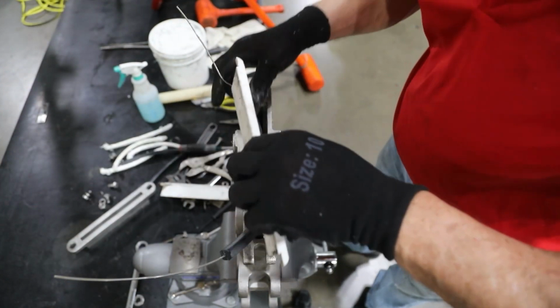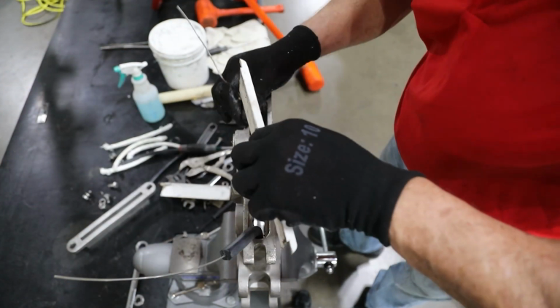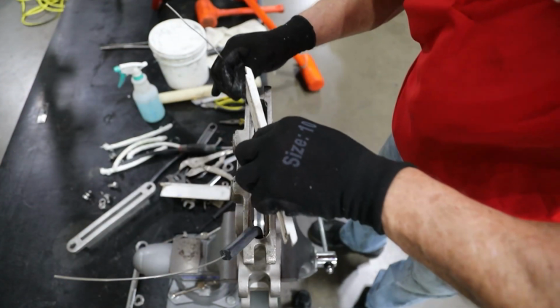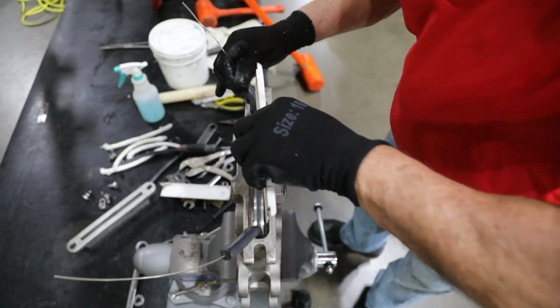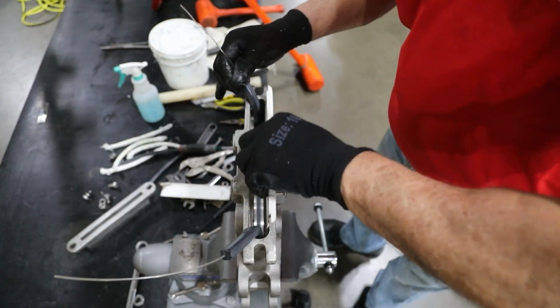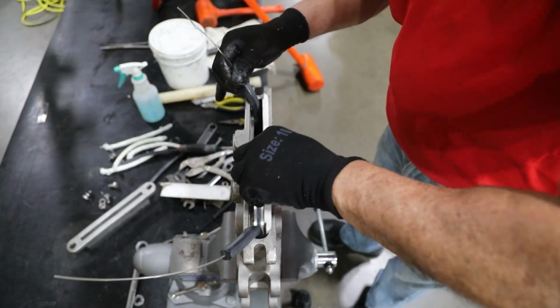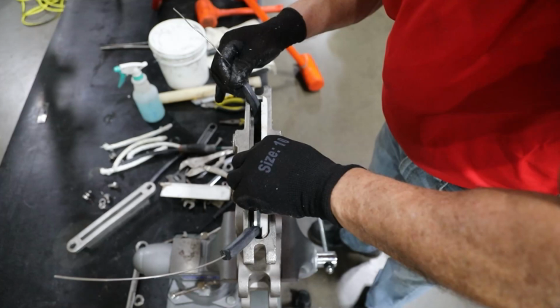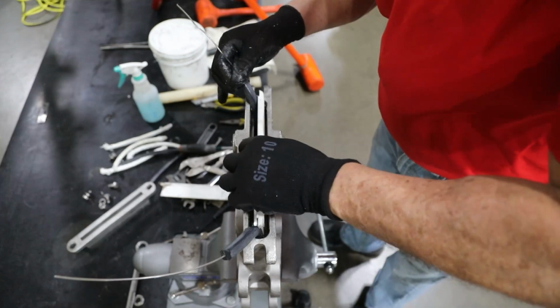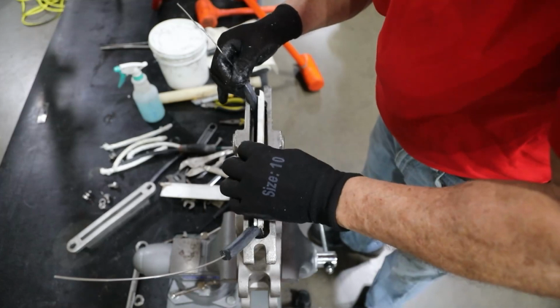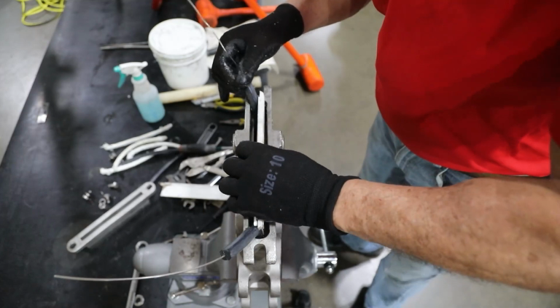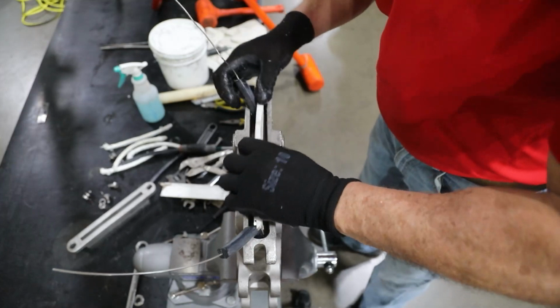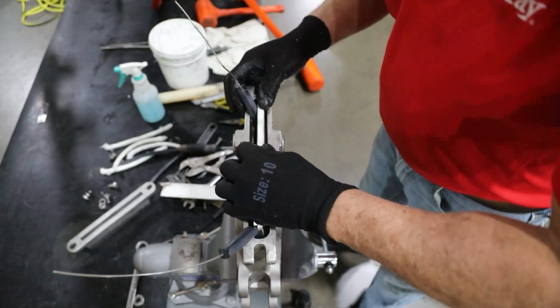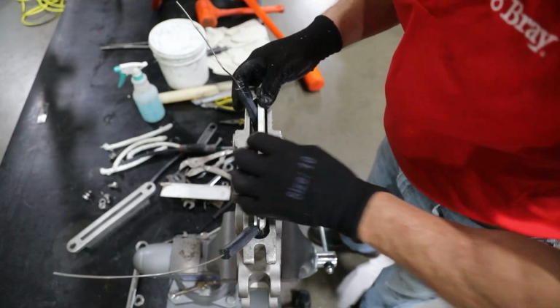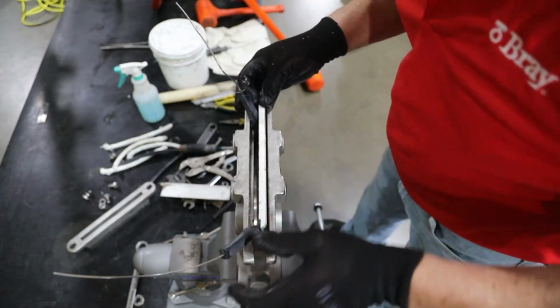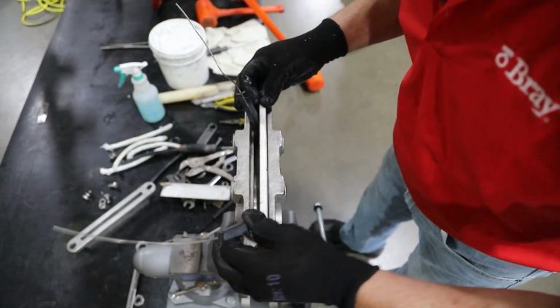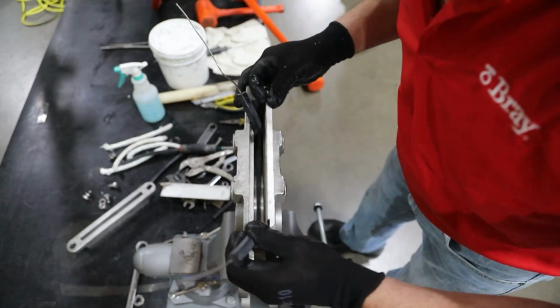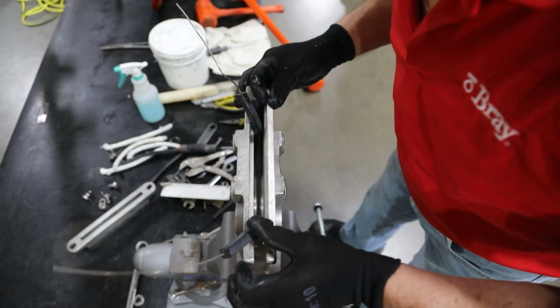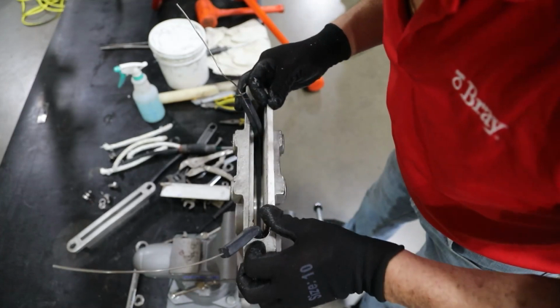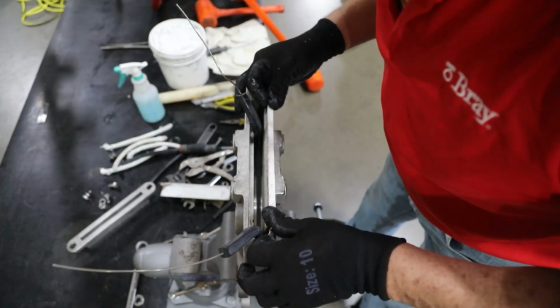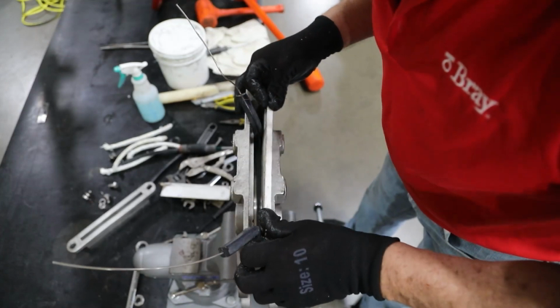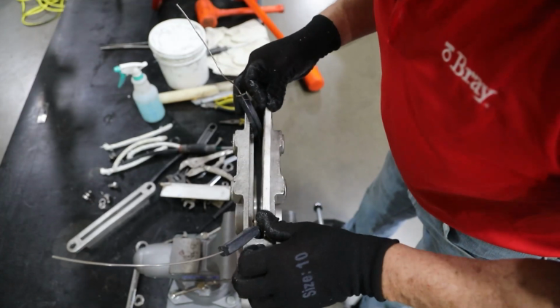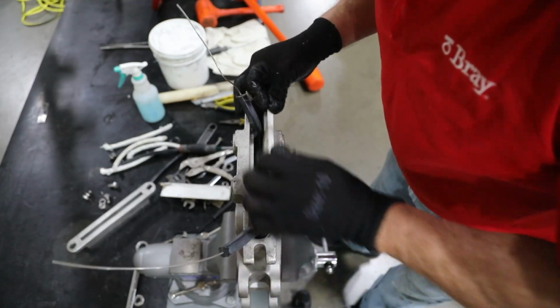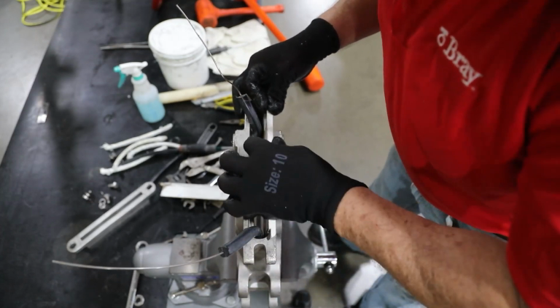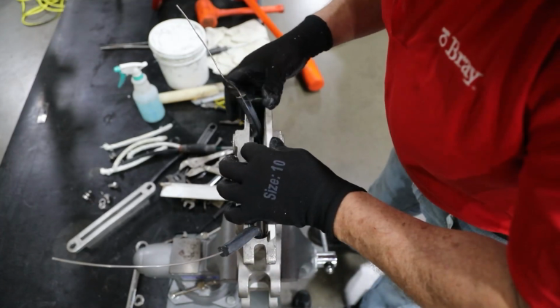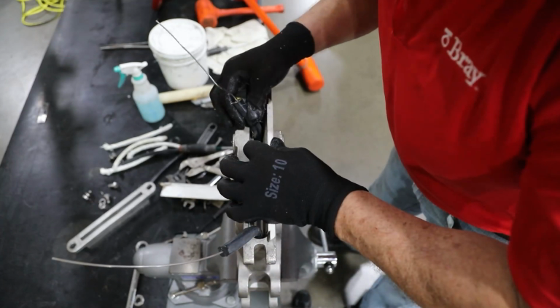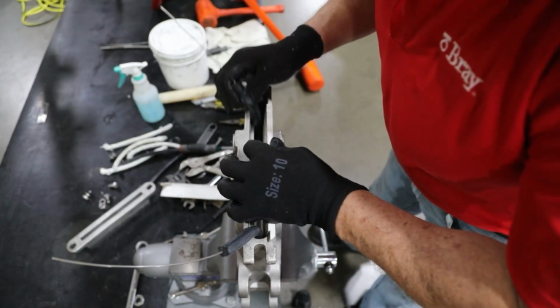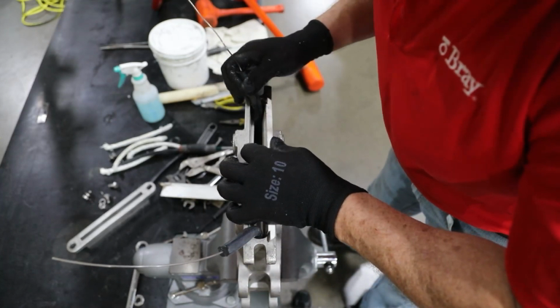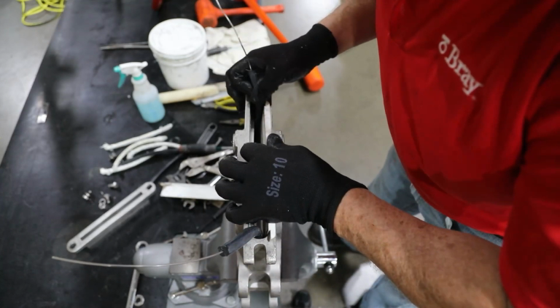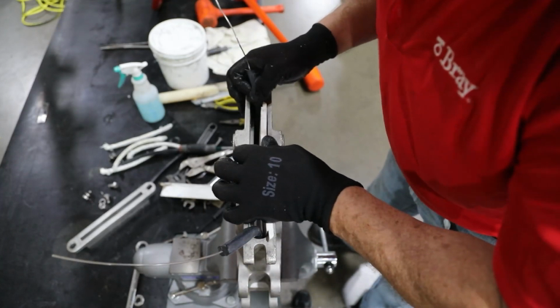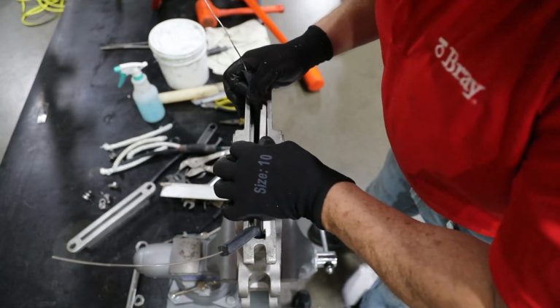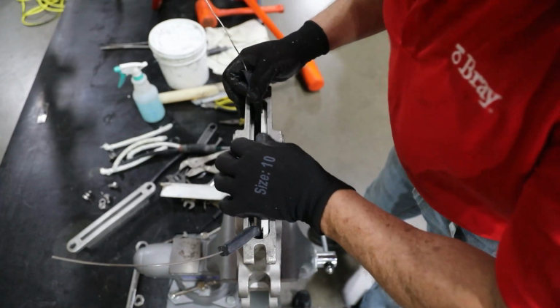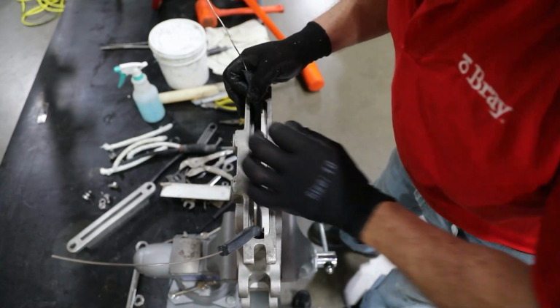Reinstall the chest liner into the valve body, ensuring the groove in the liner sits around the valve seal and seat.